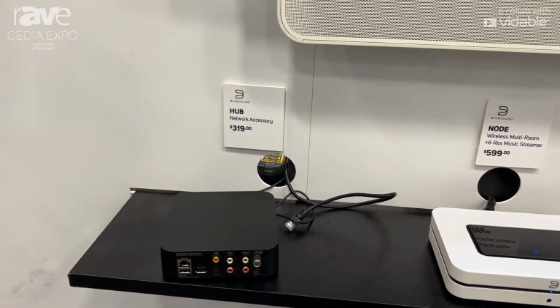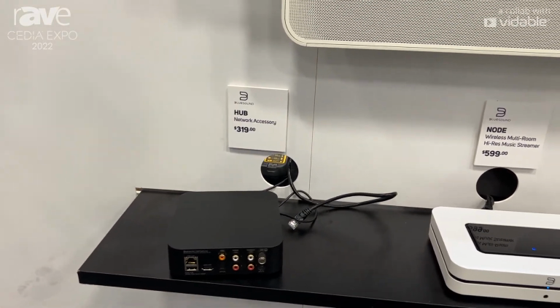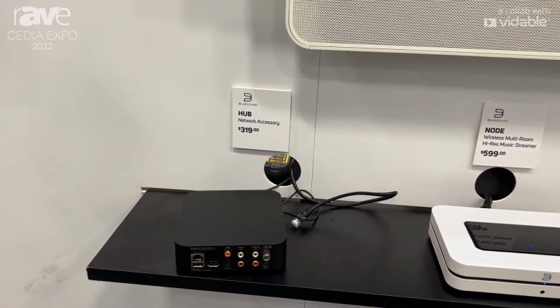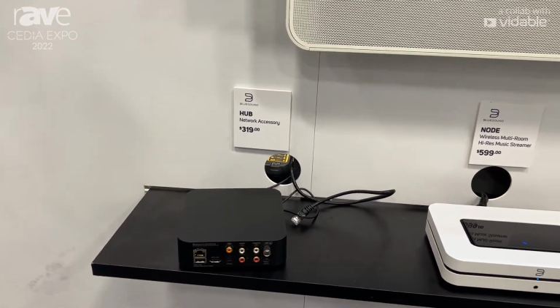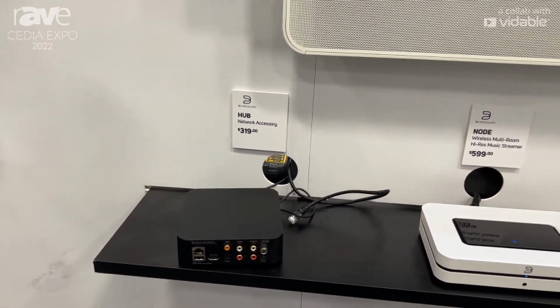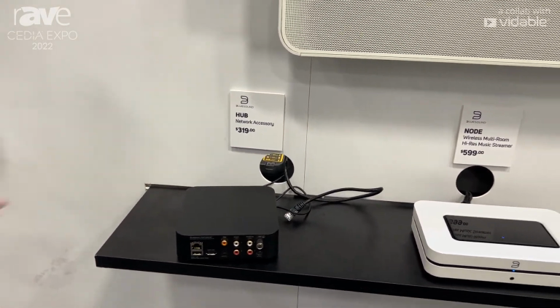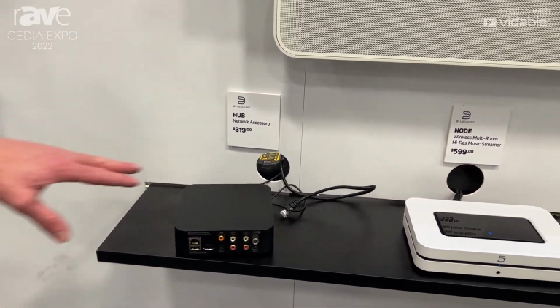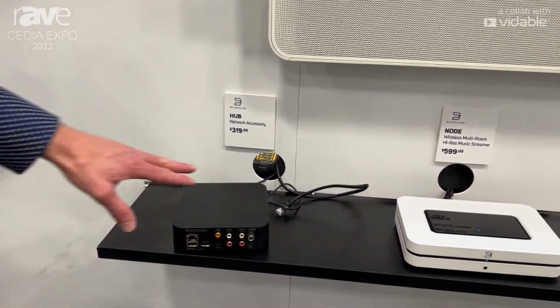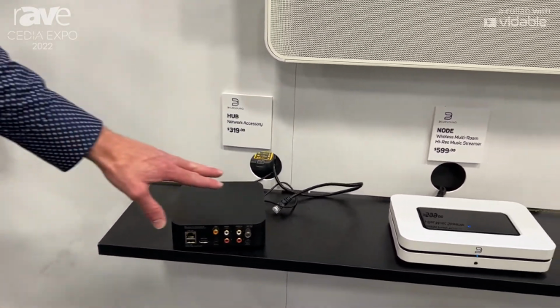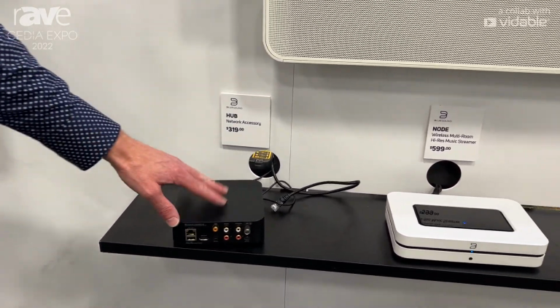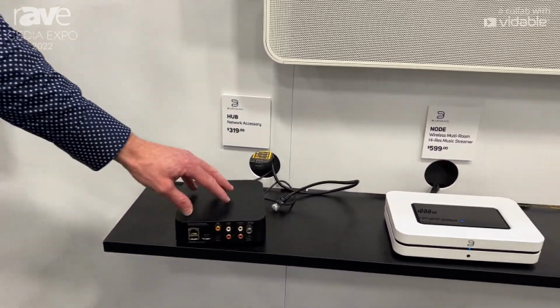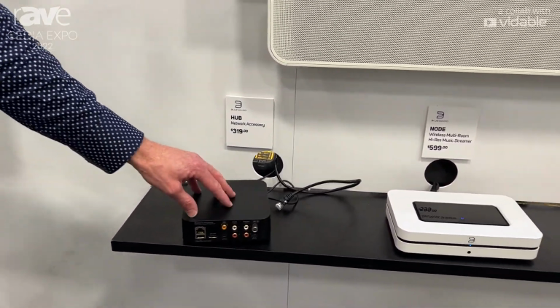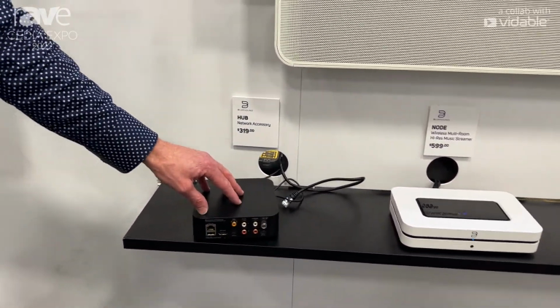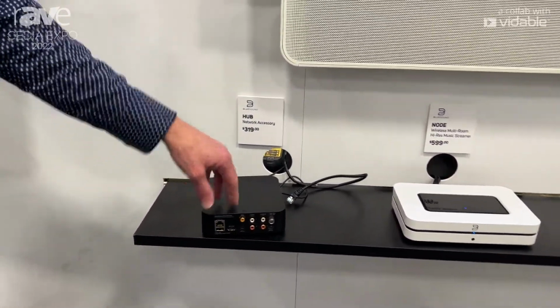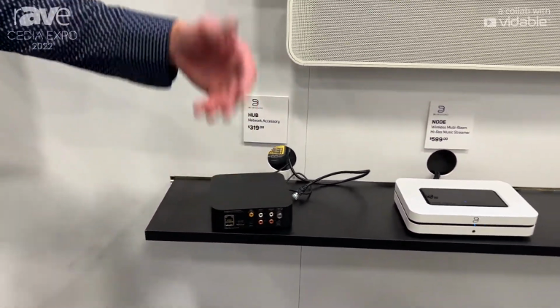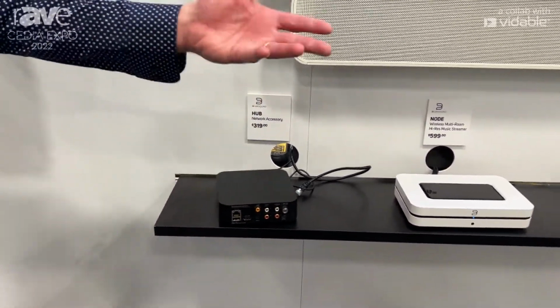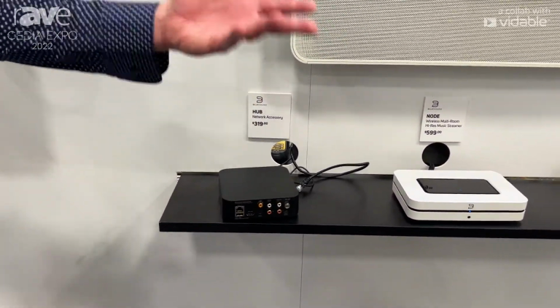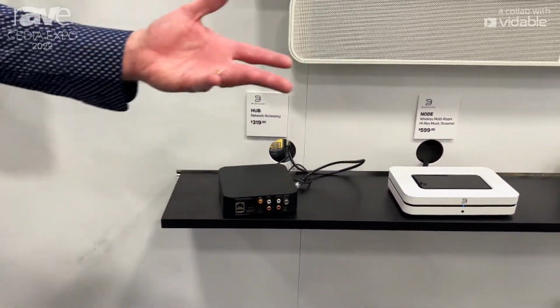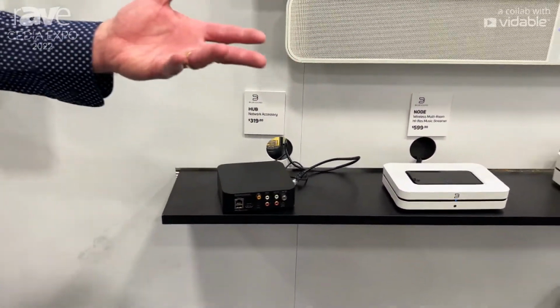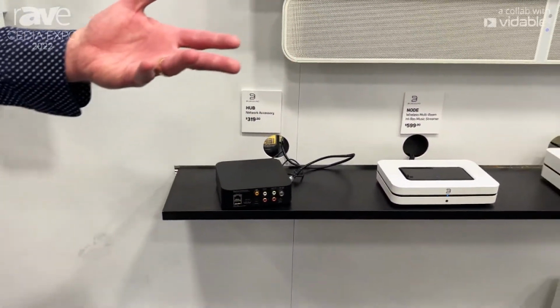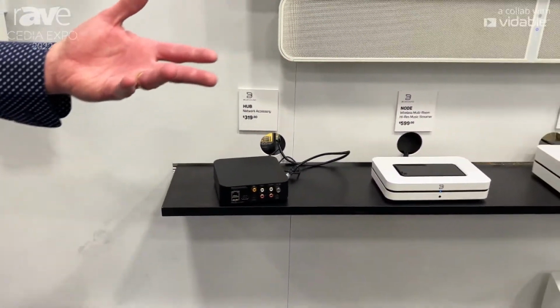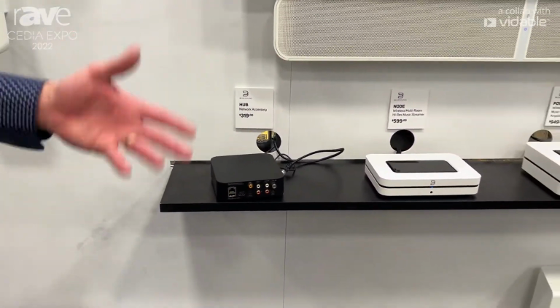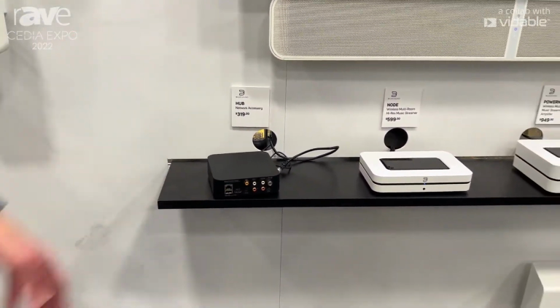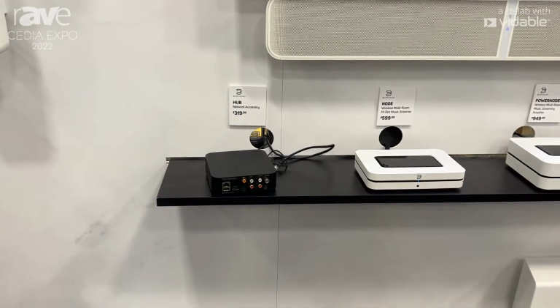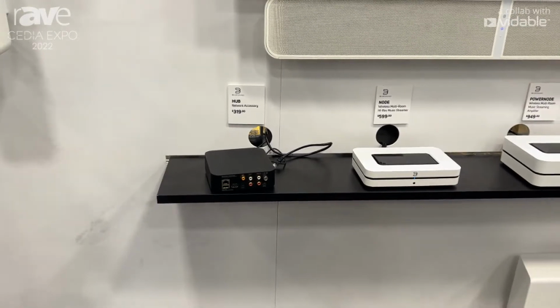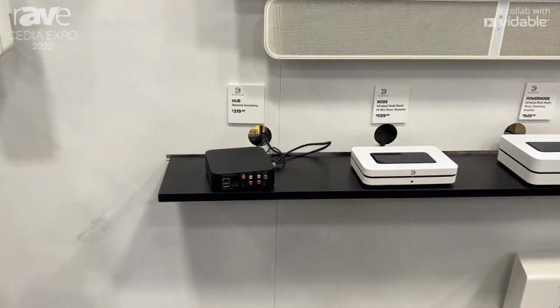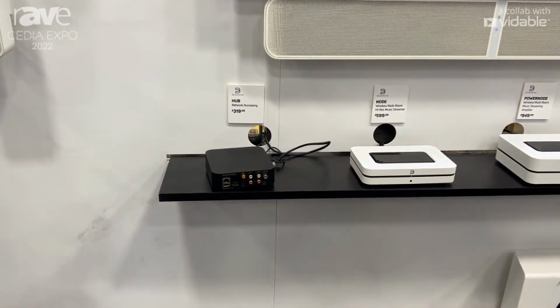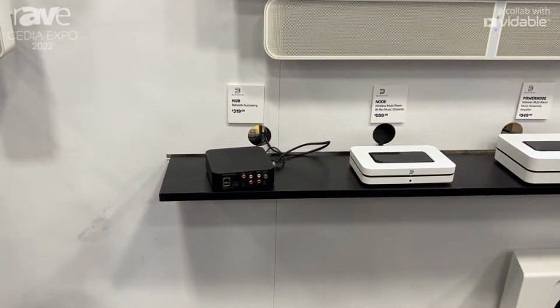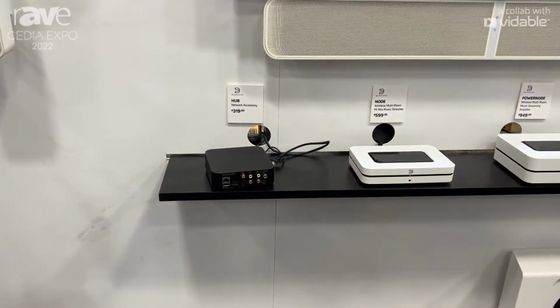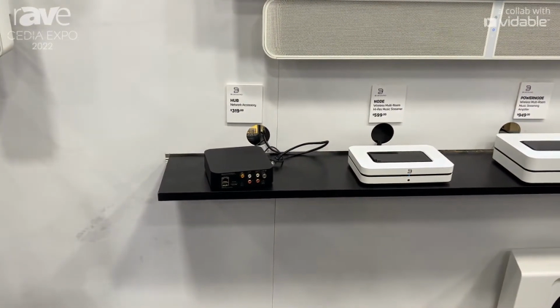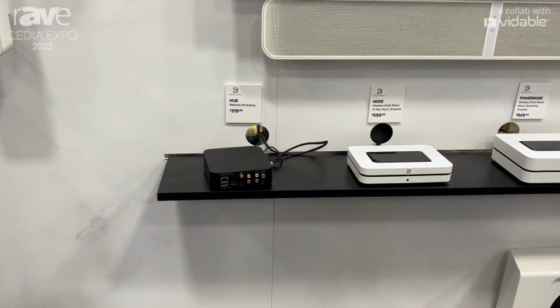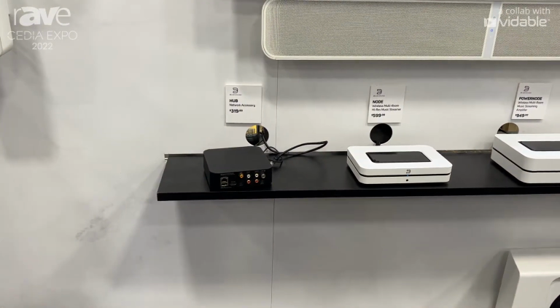It's available now, brand new from Bluesound, at $319 USD. Learn more about the Hub and our other streamers and speakers at bluesound.com.